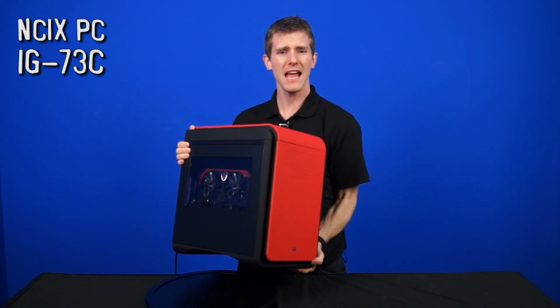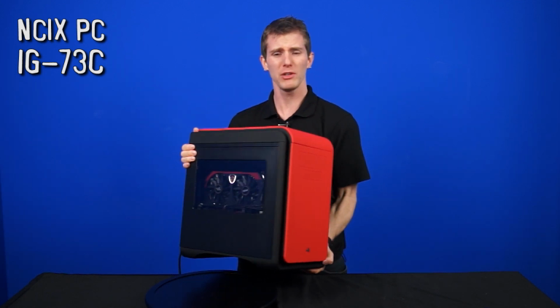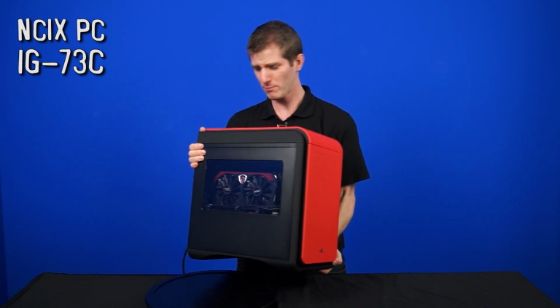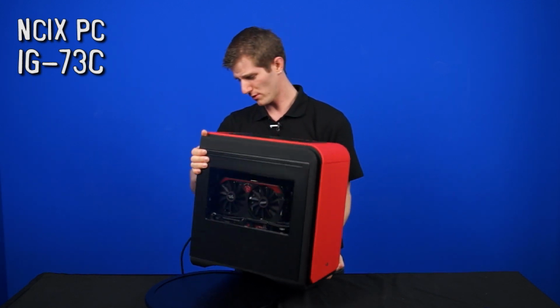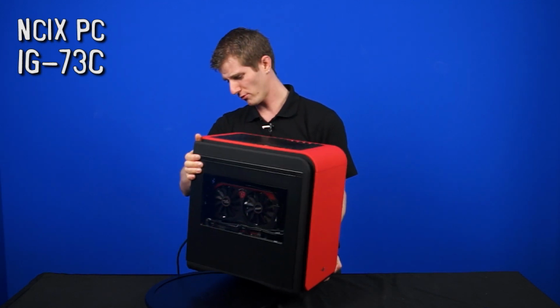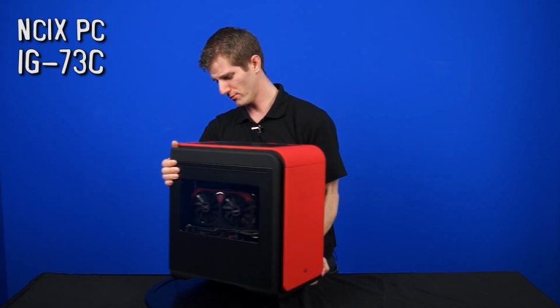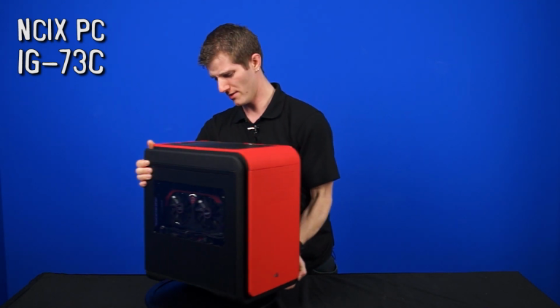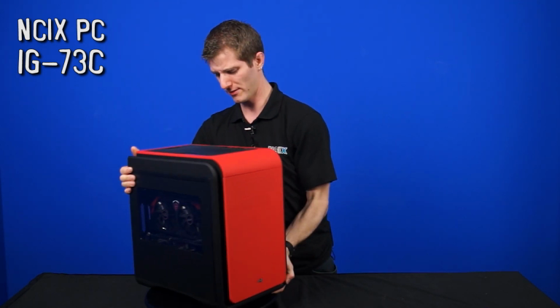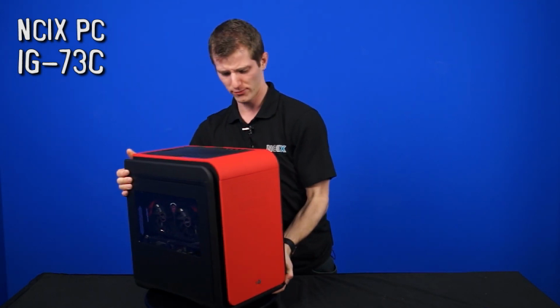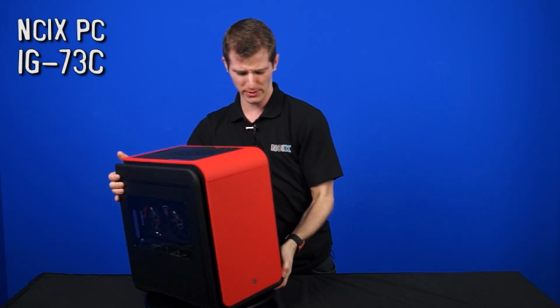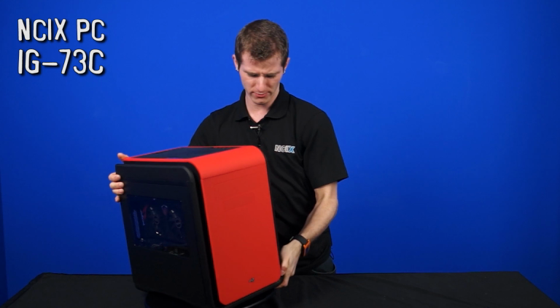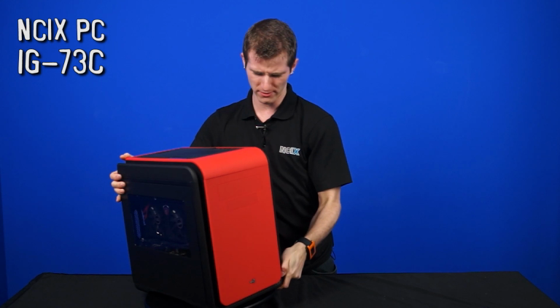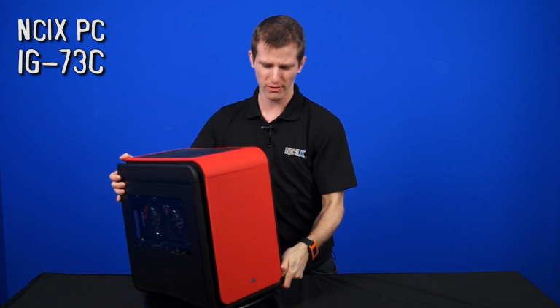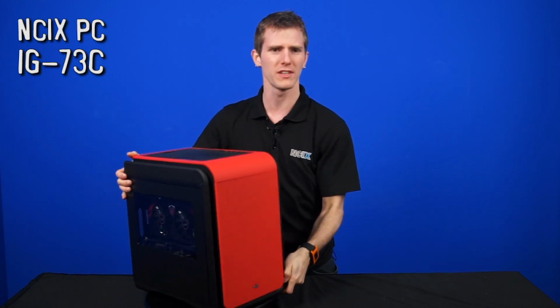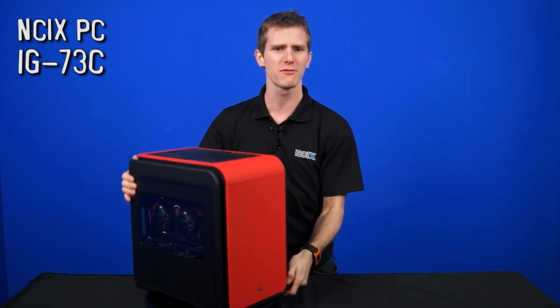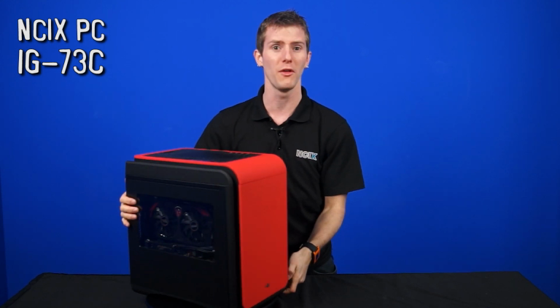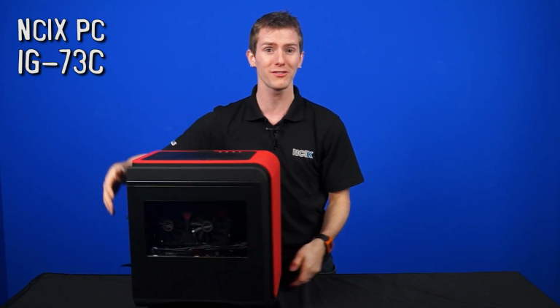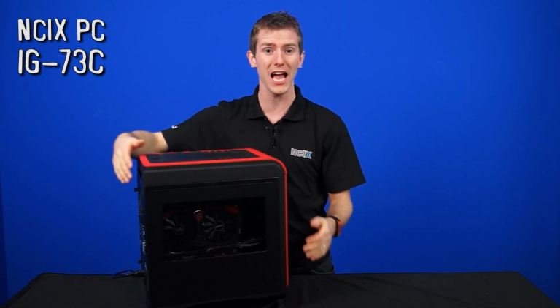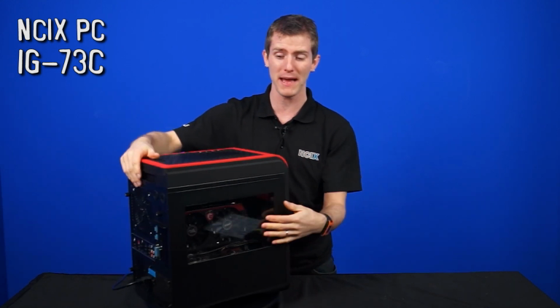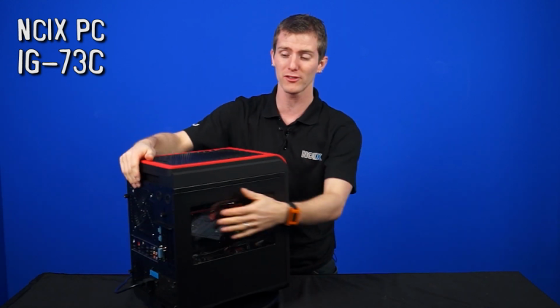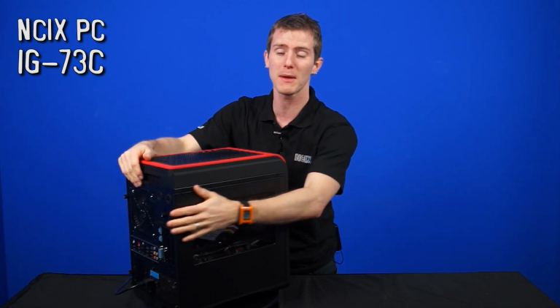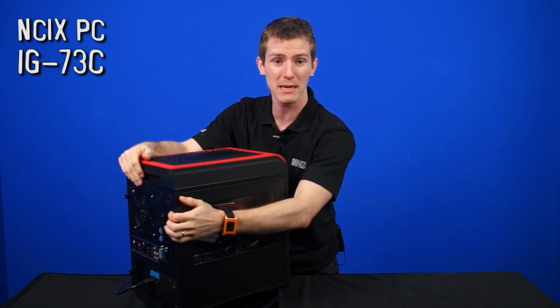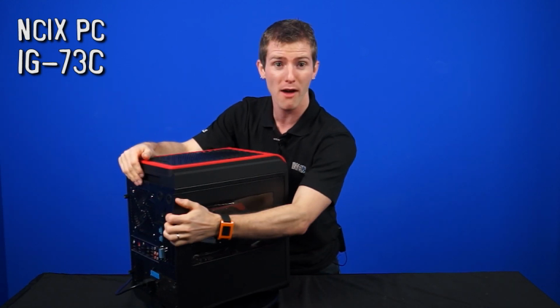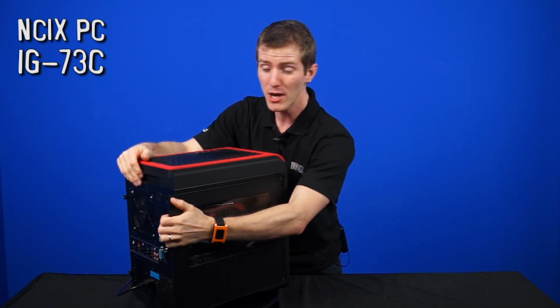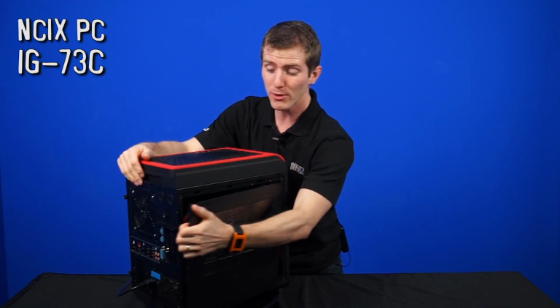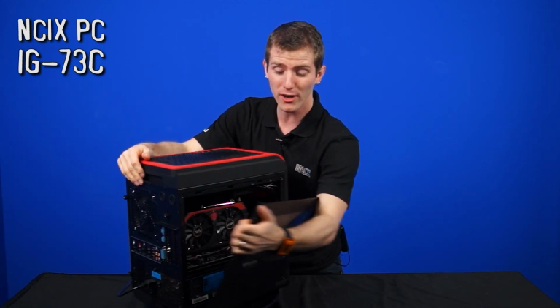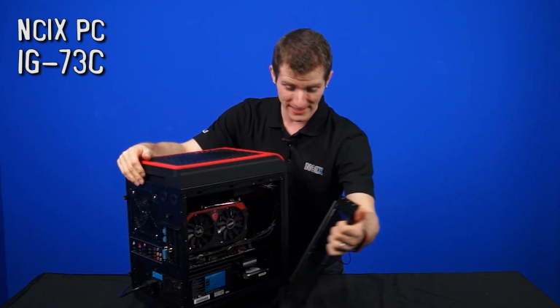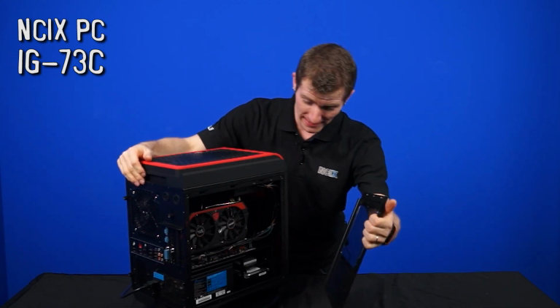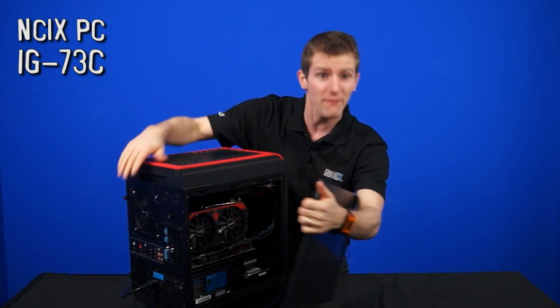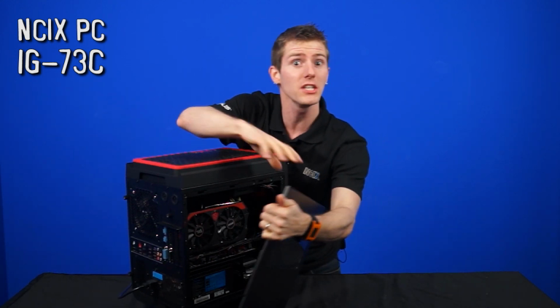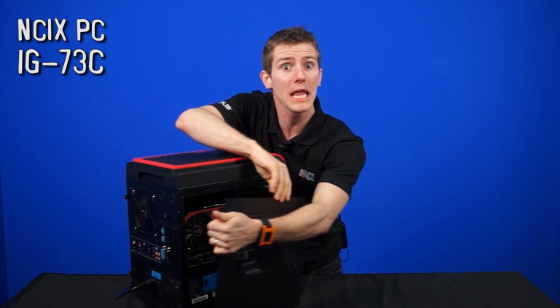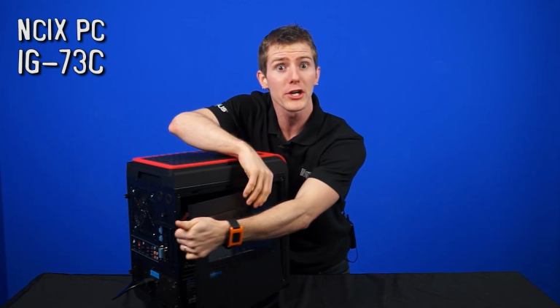We should have put the screws on this before we just went and started the intro — the side panel just about came off. We're not going to take that off until later.